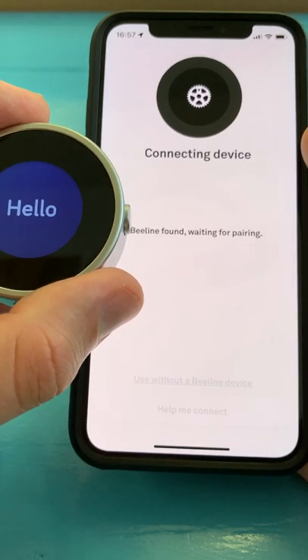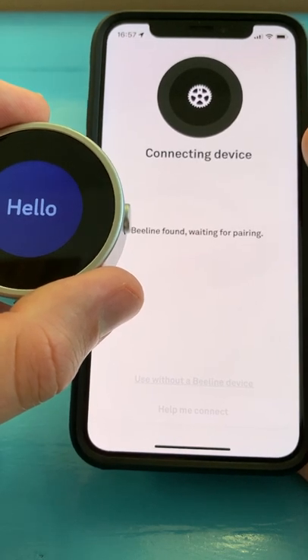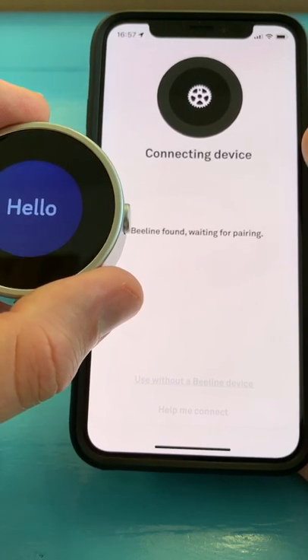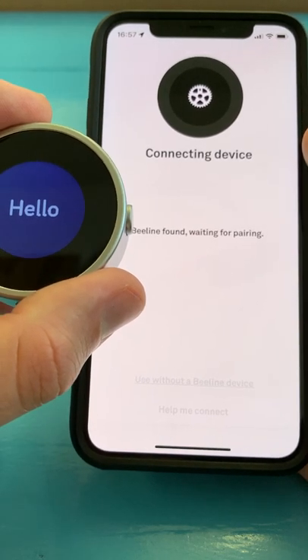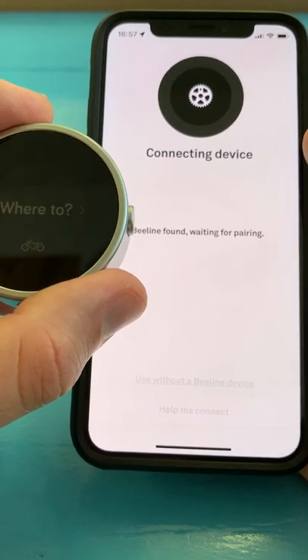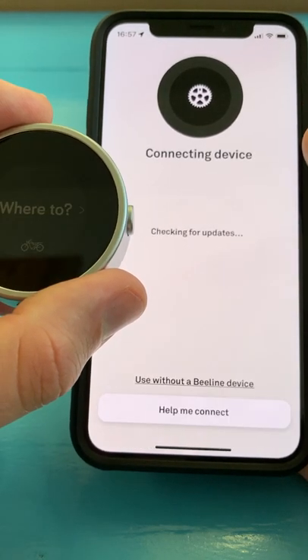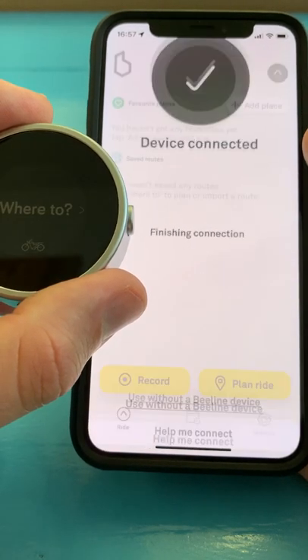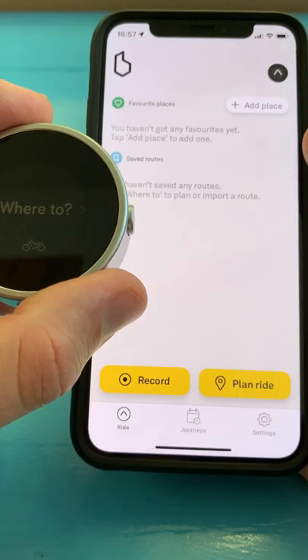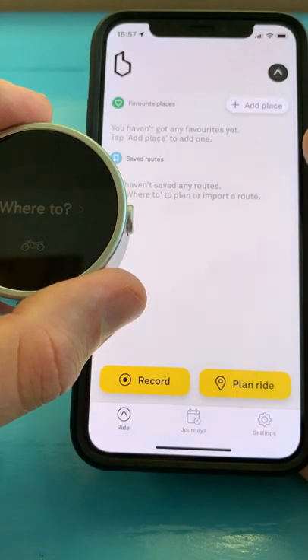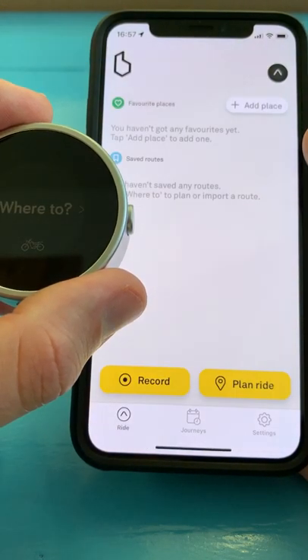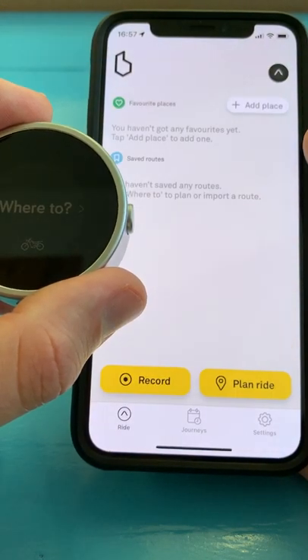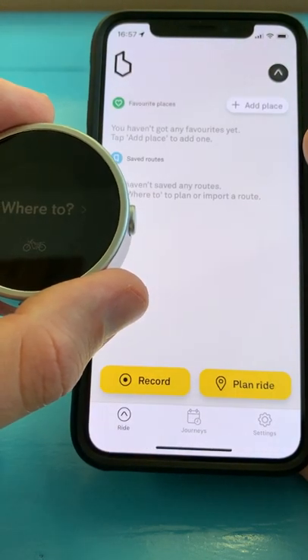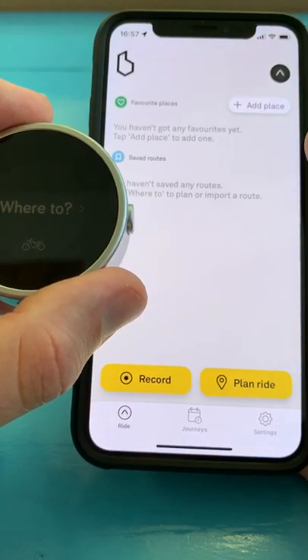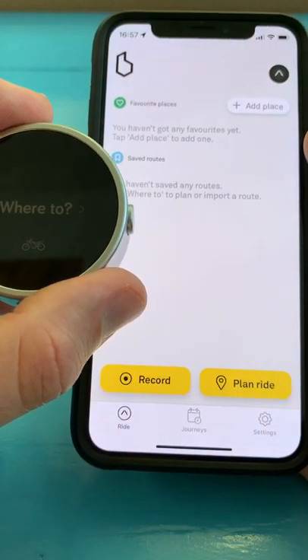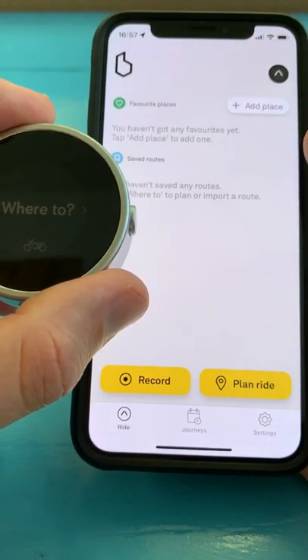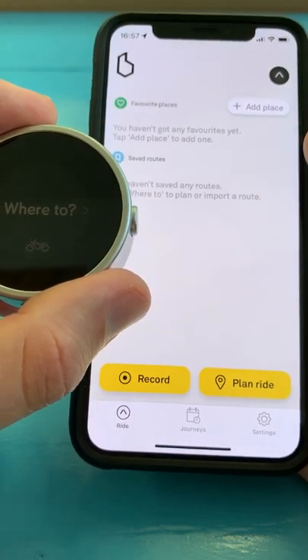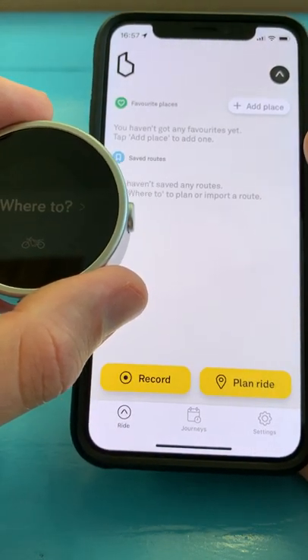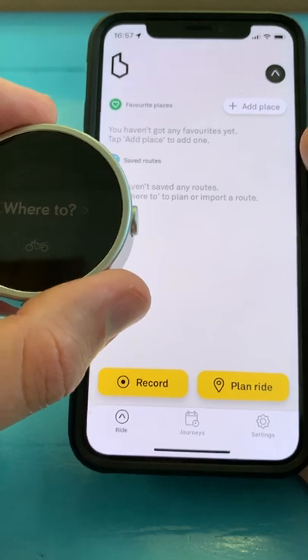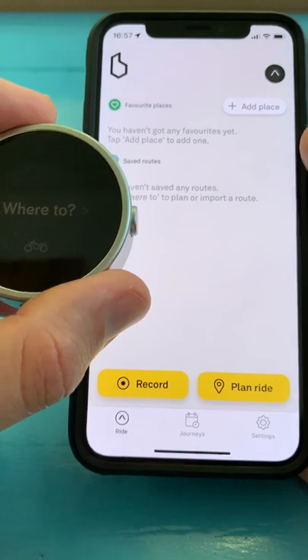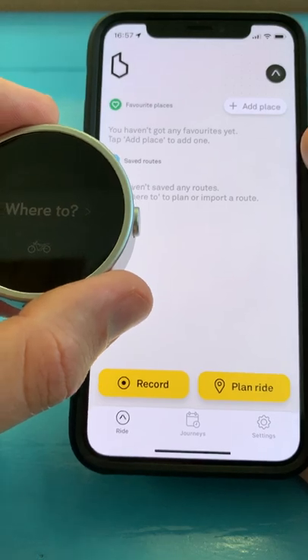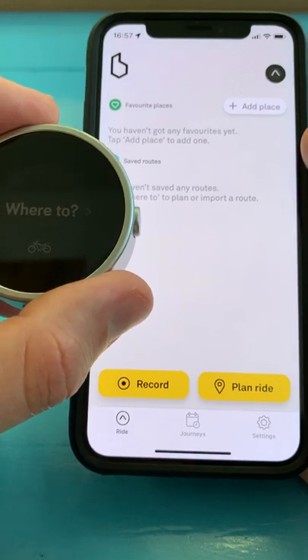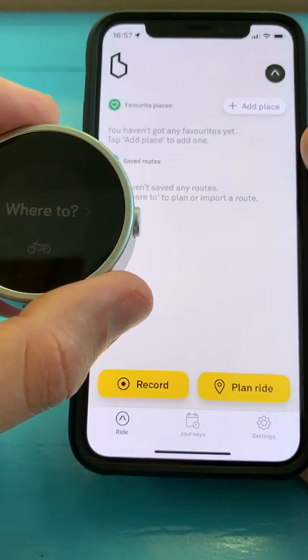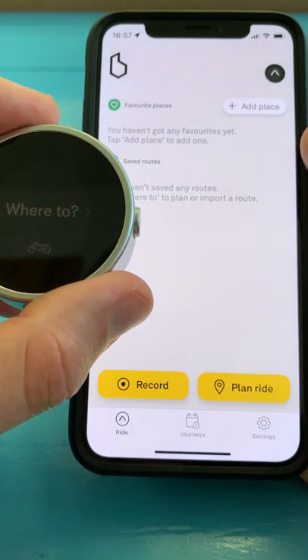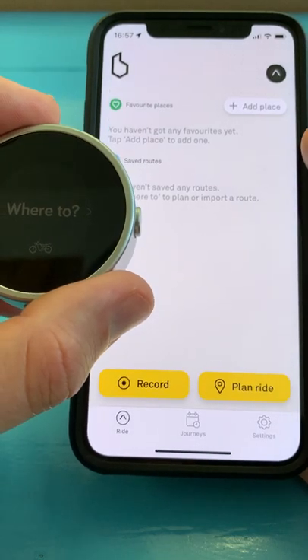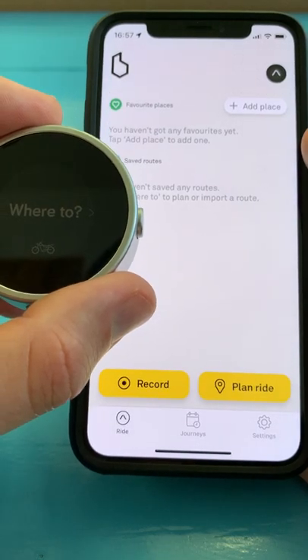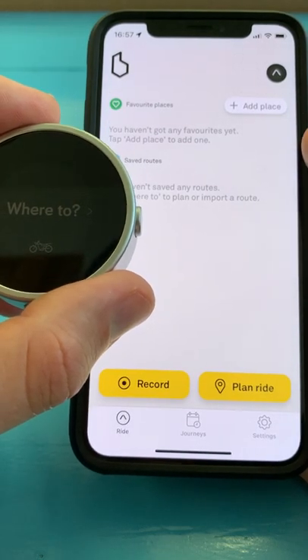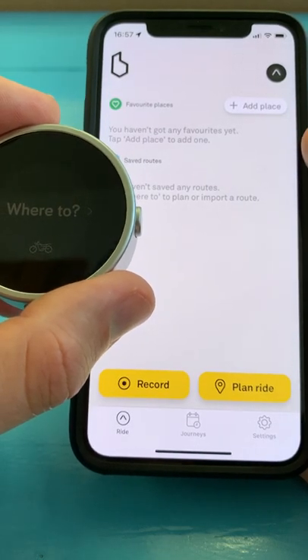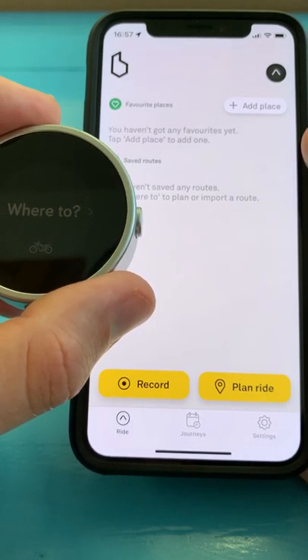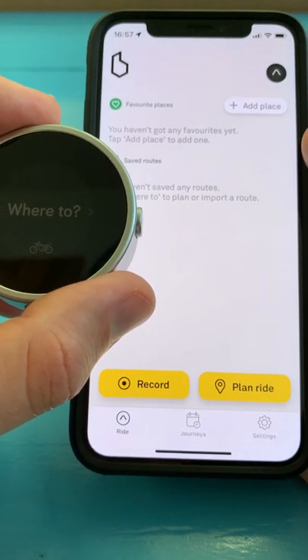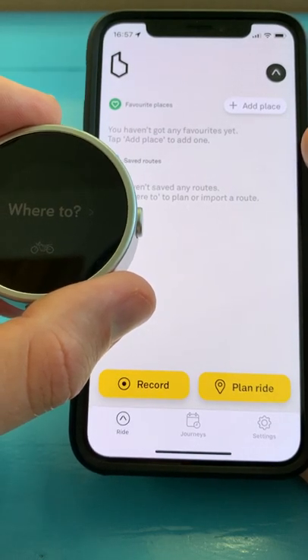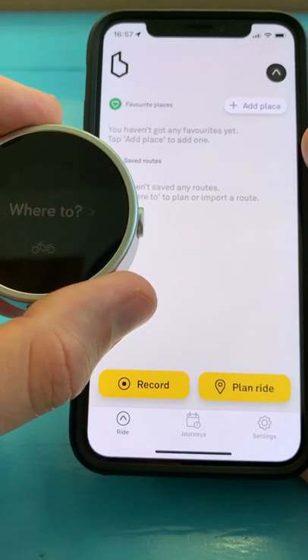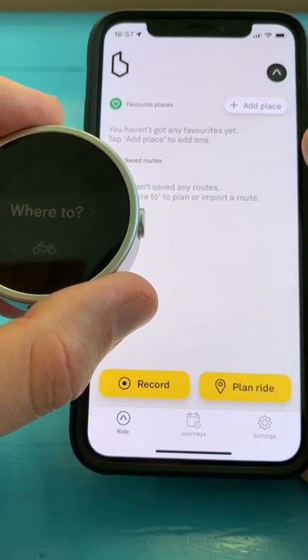Then it will connect, and sometimes there'll be an update to do, but in our case we don't have one. And that's it — you're ready to get started with your Beeline.